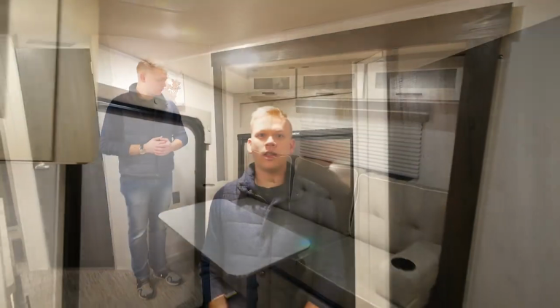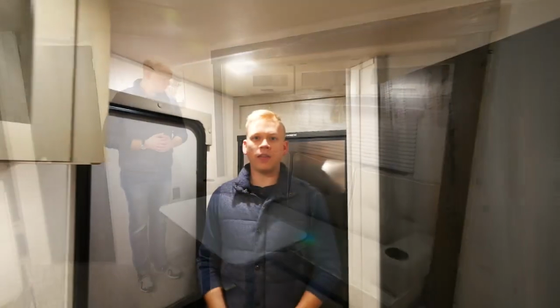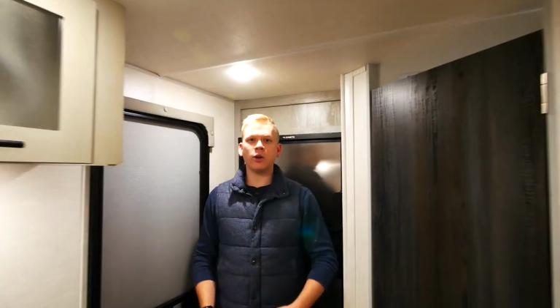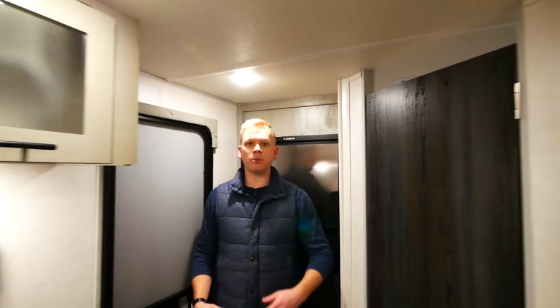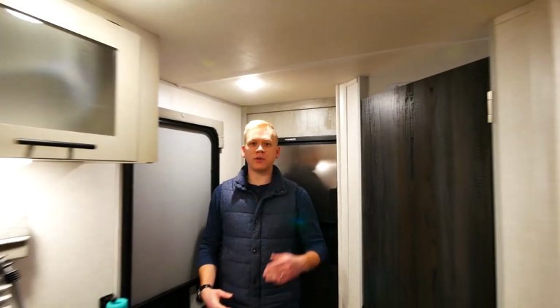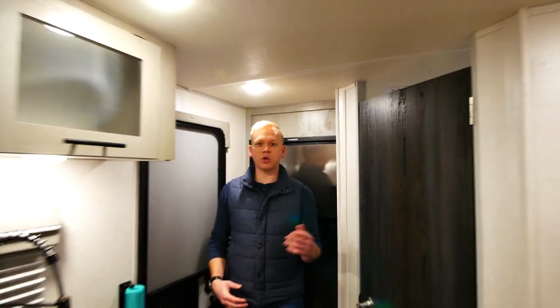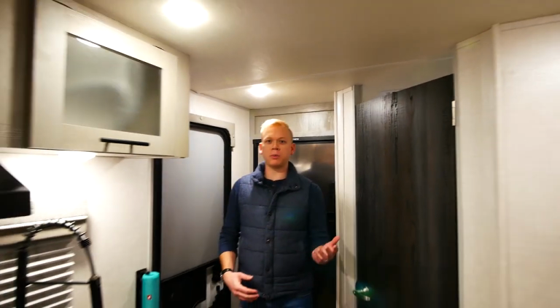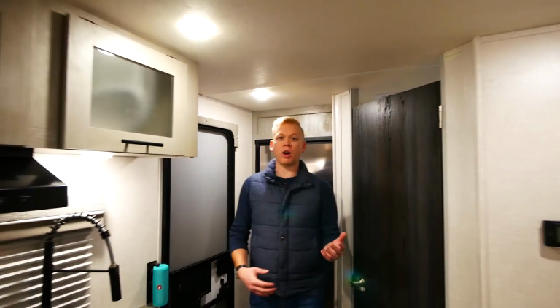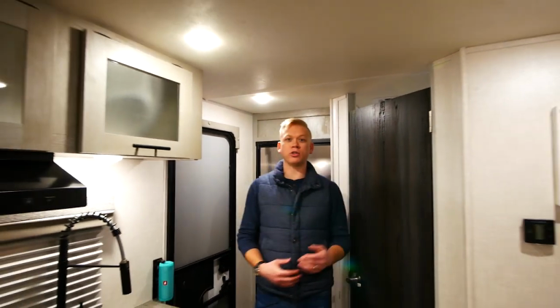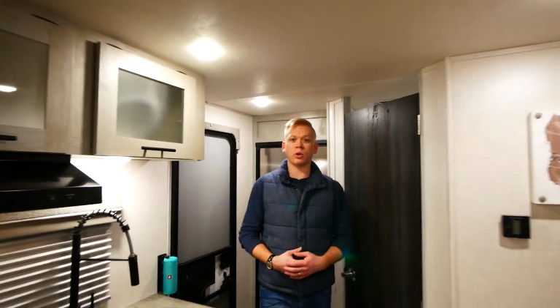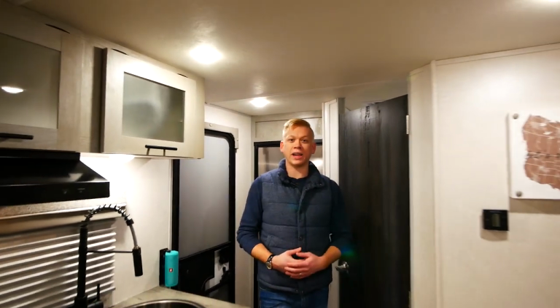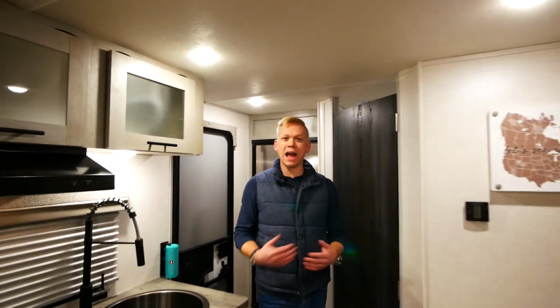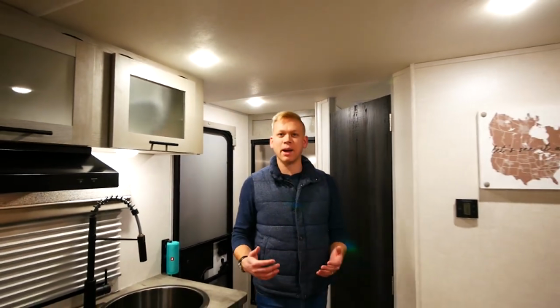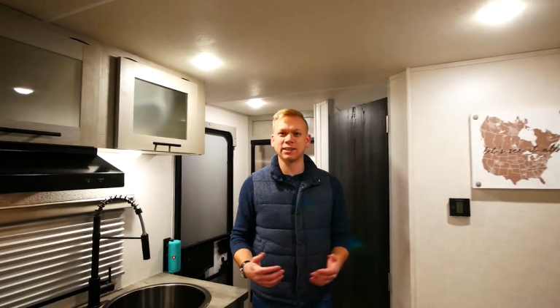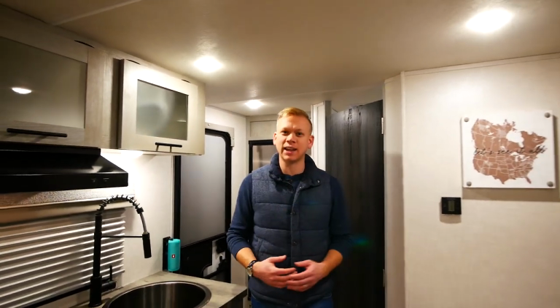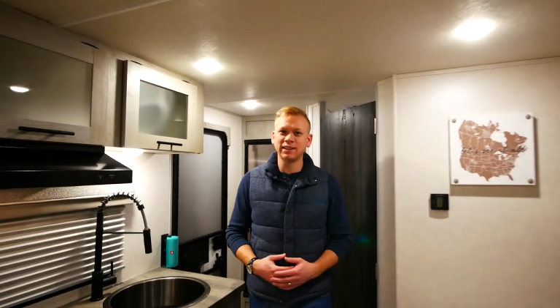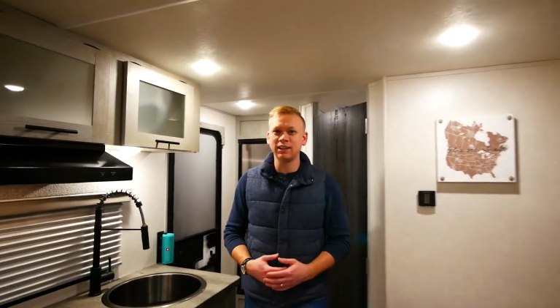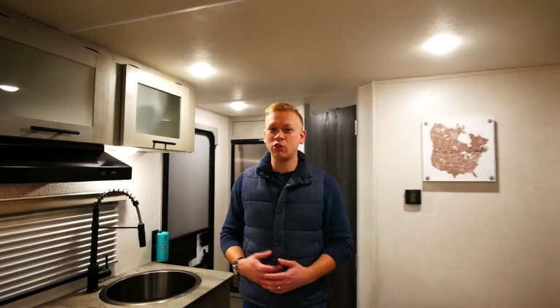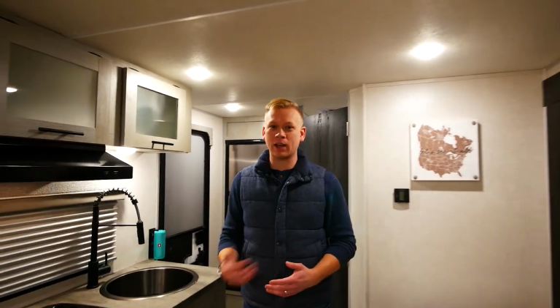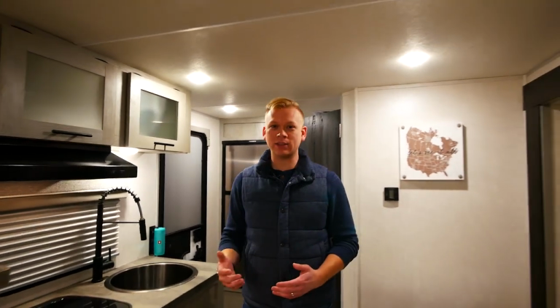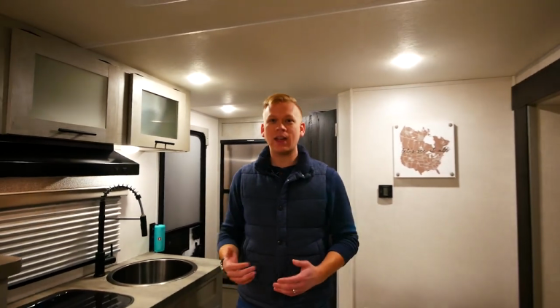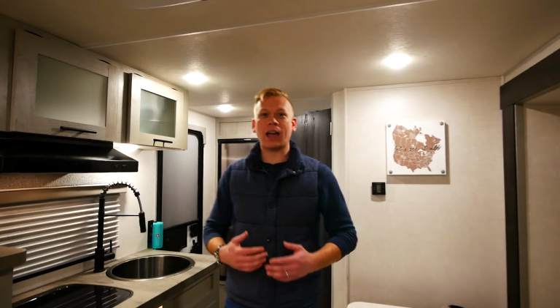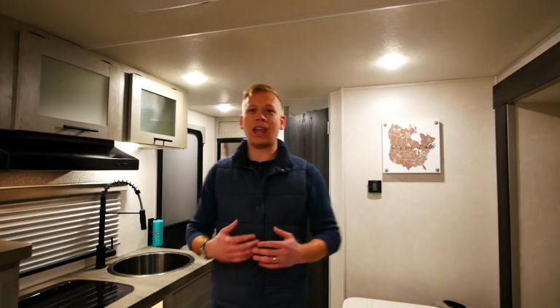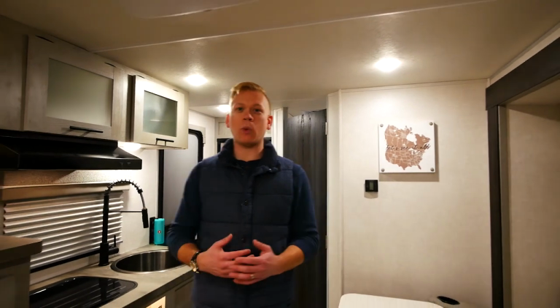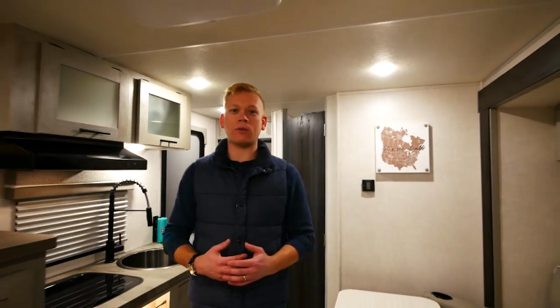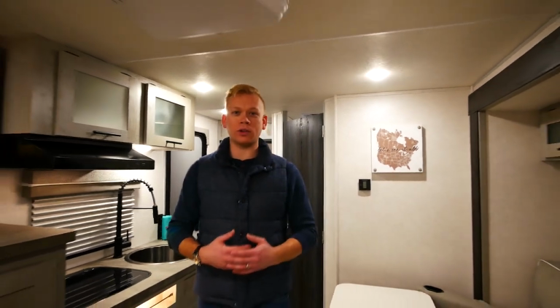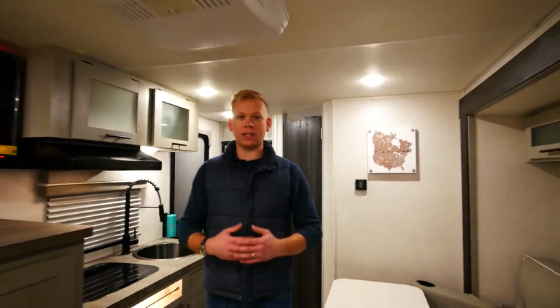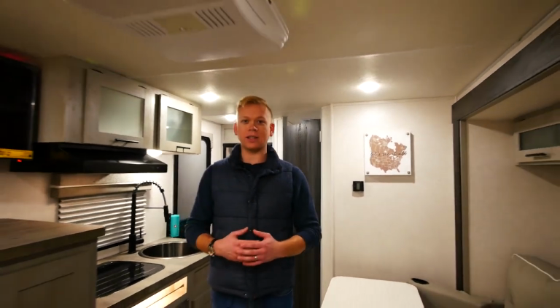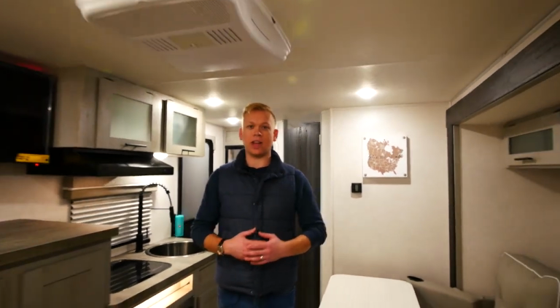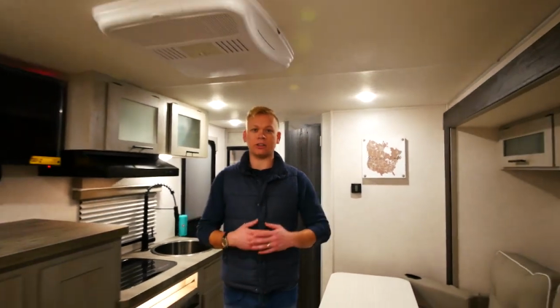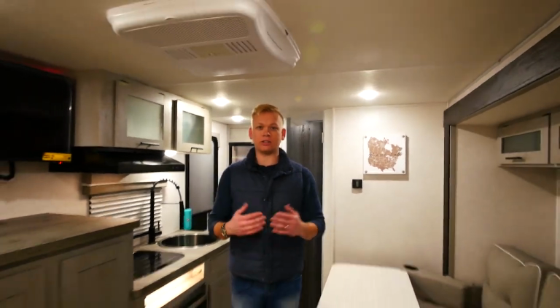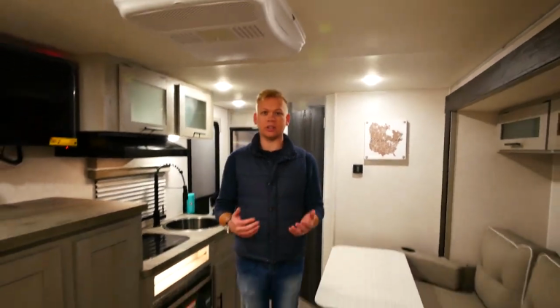Thank you everybody for joining me on this tour of the Ibex 19 QBS. I can't wait for you to see this at your nearest dealer.